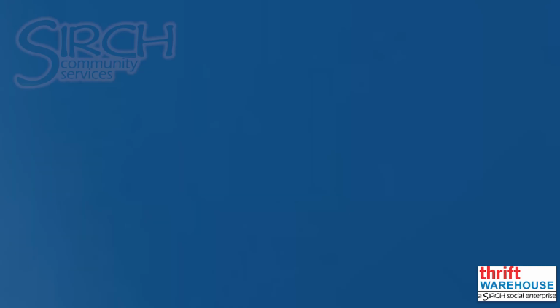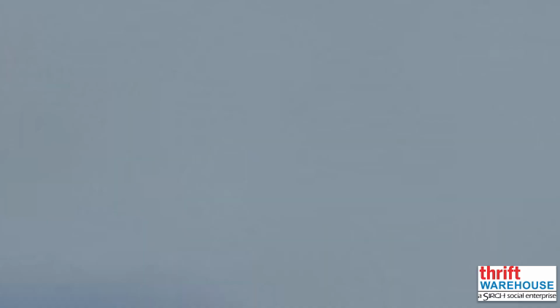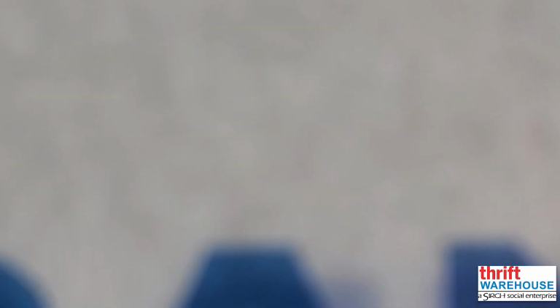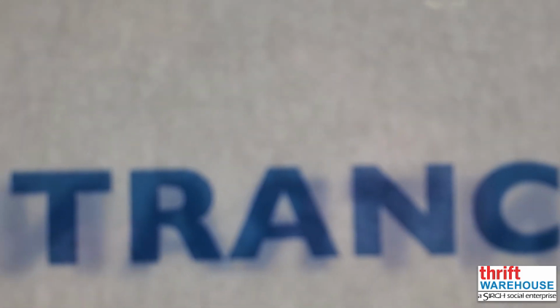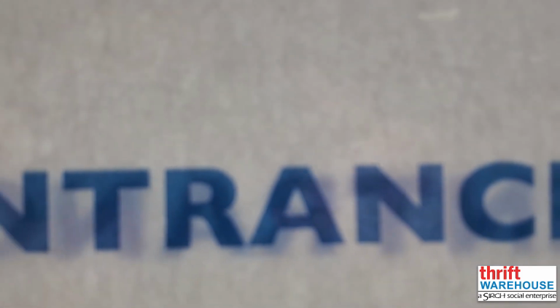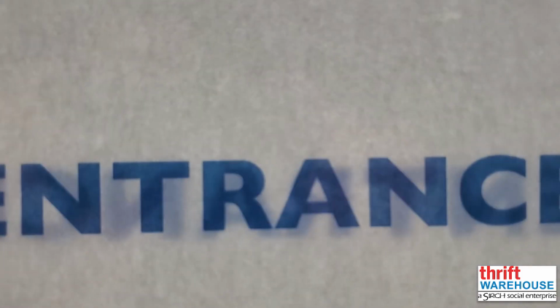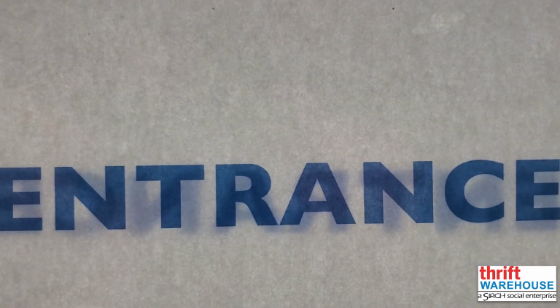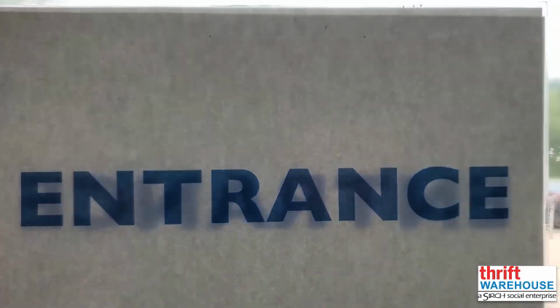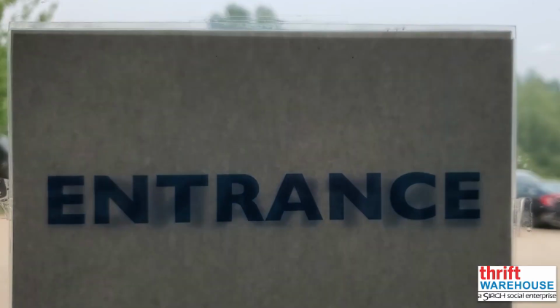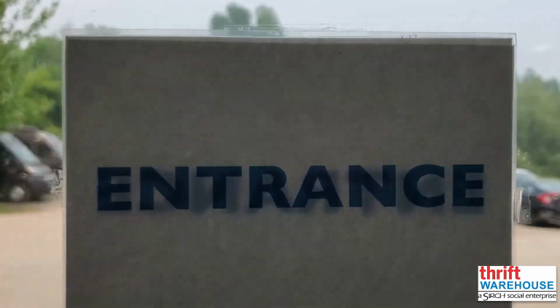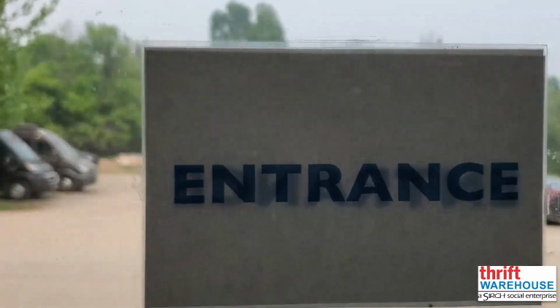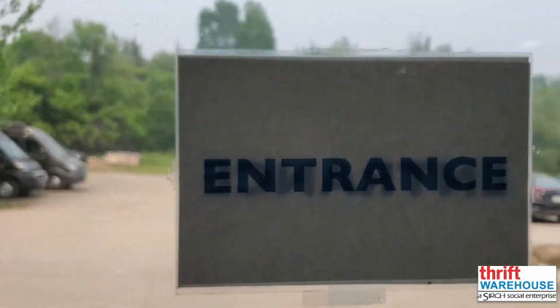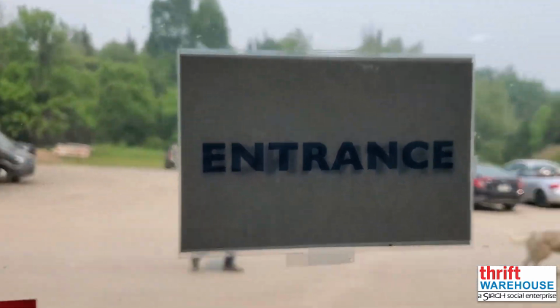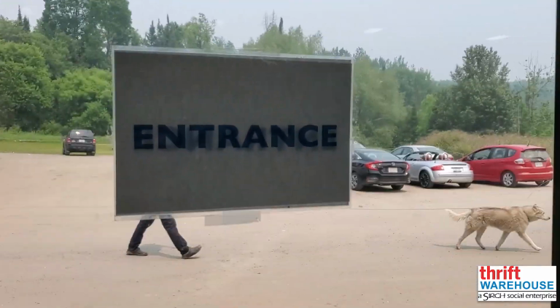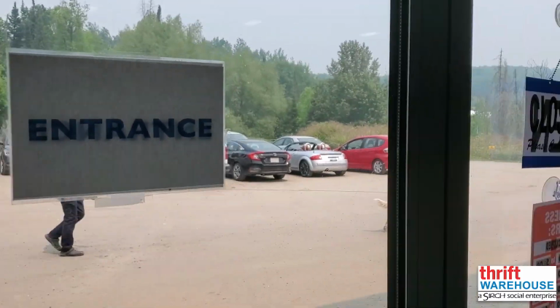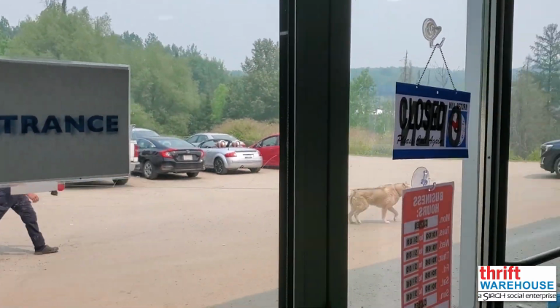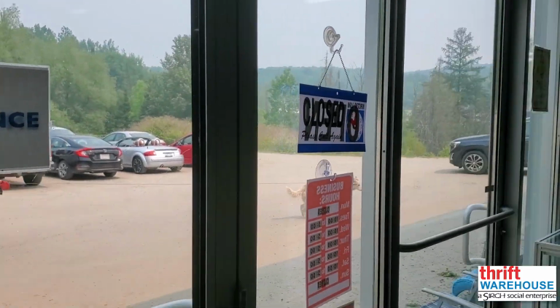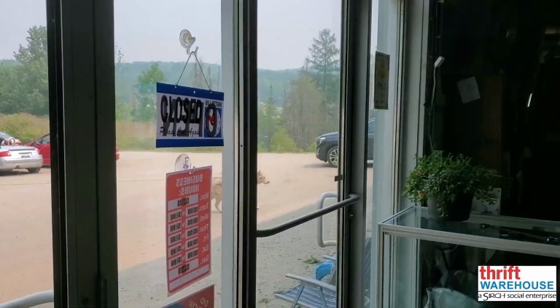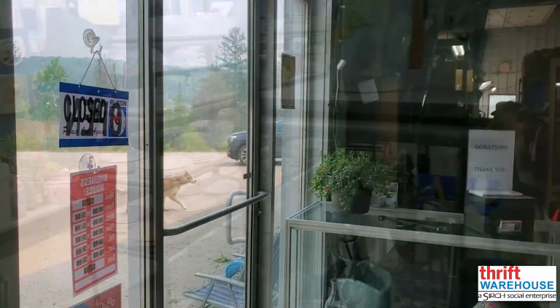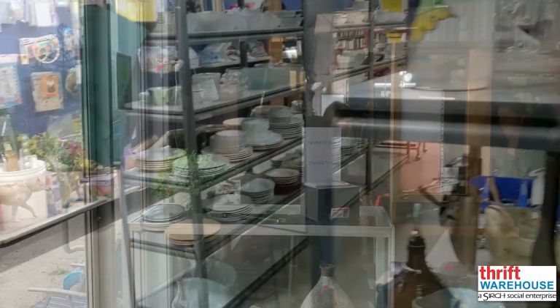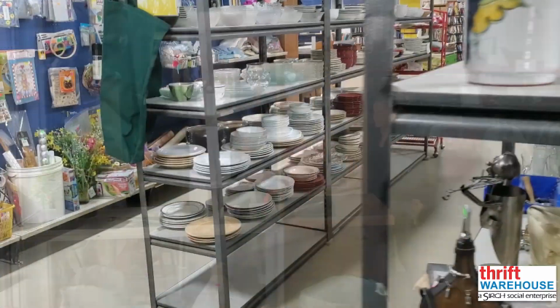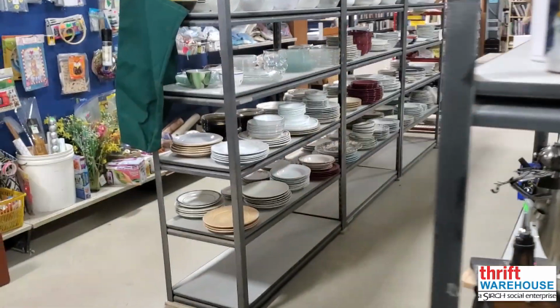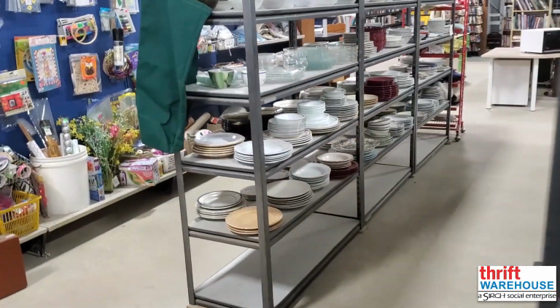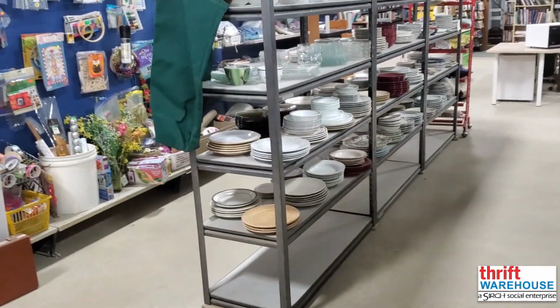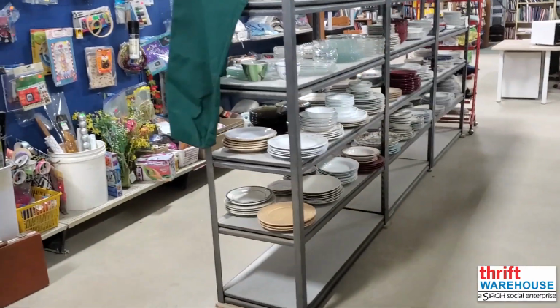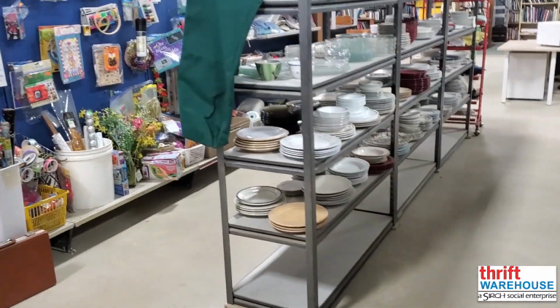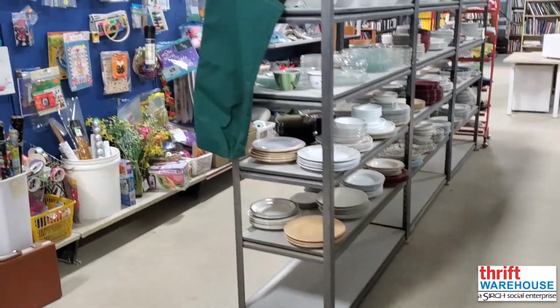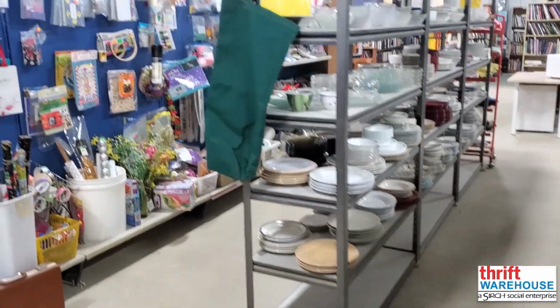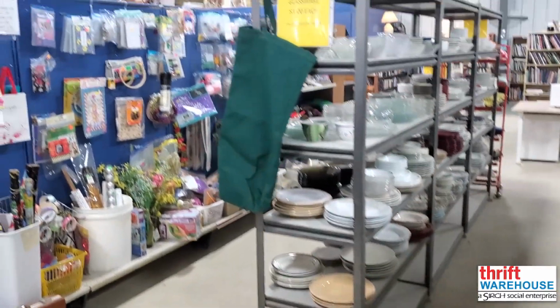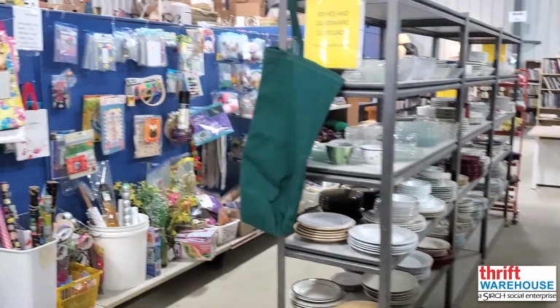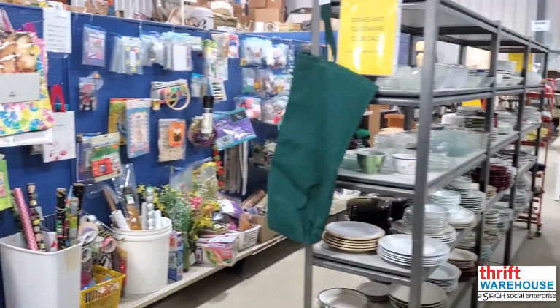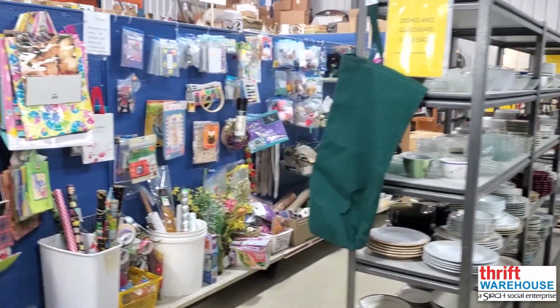Welcome back to the June Thrift Auction at Search Thrift Warehouse in Halliburton. This month, the auction is for the kids, art lovers, and musicians.